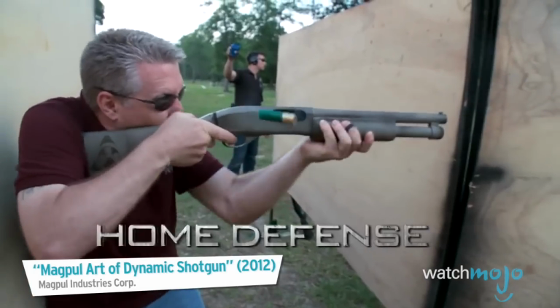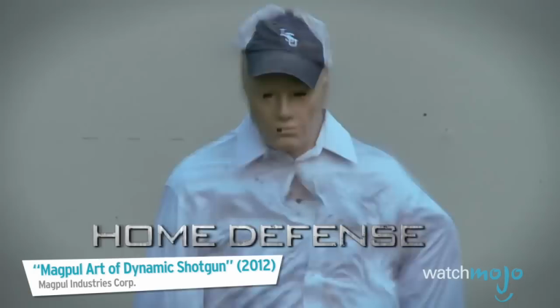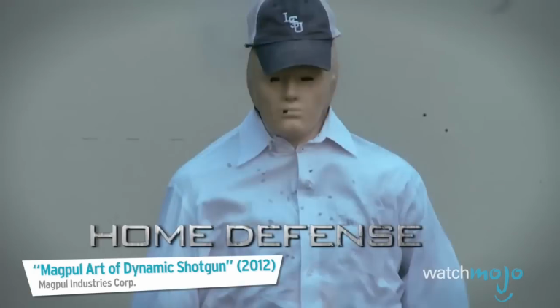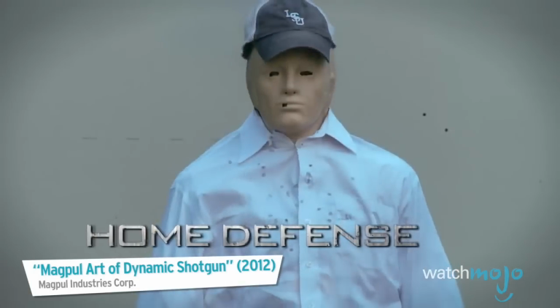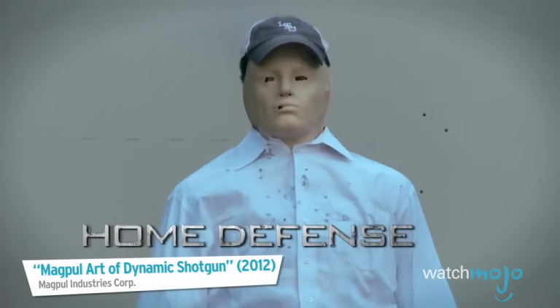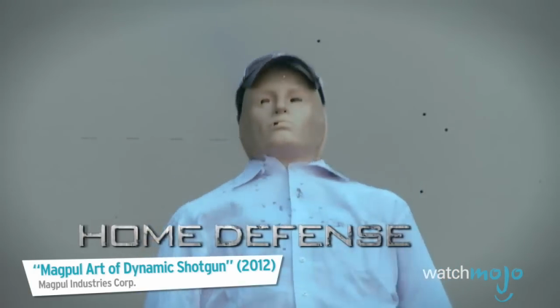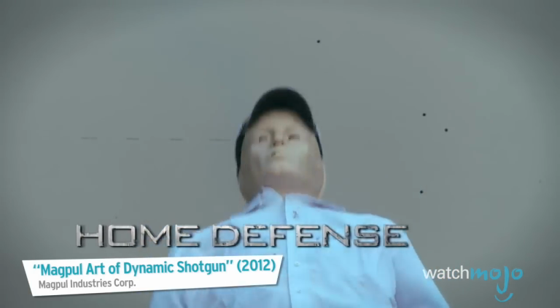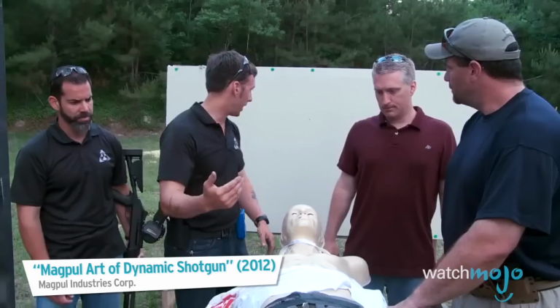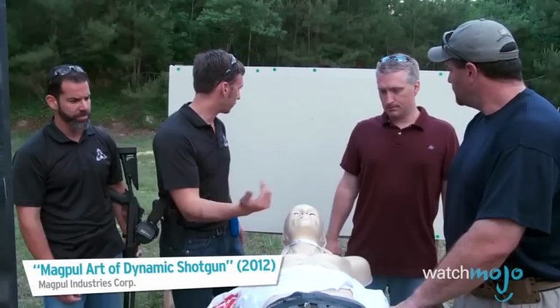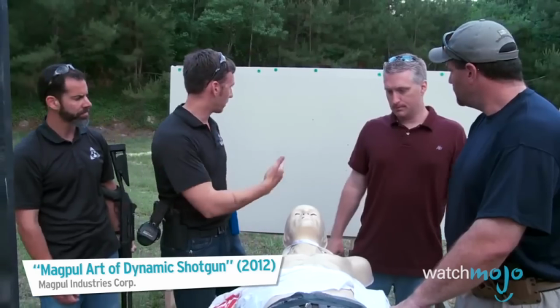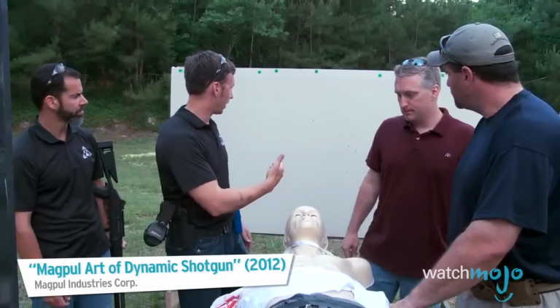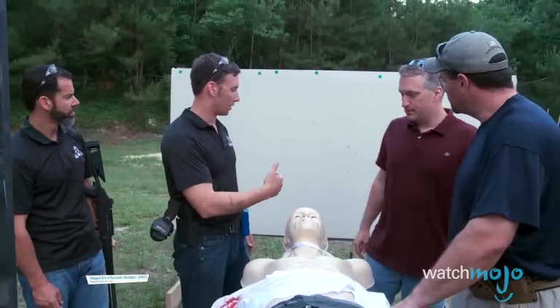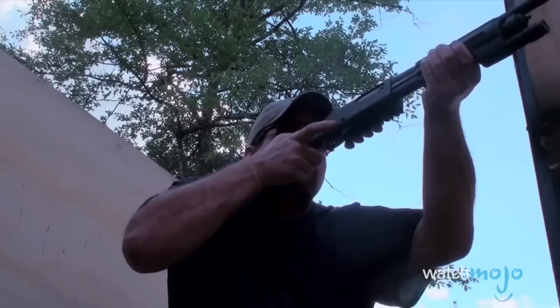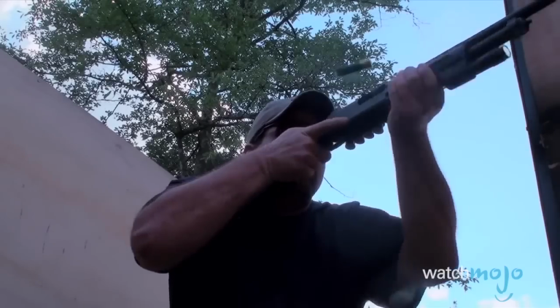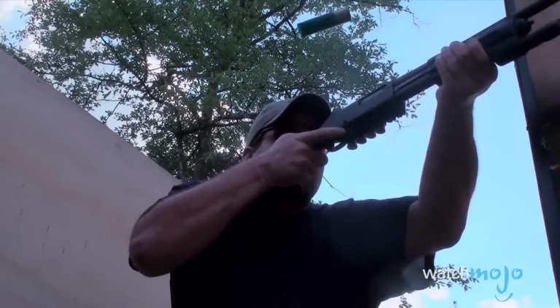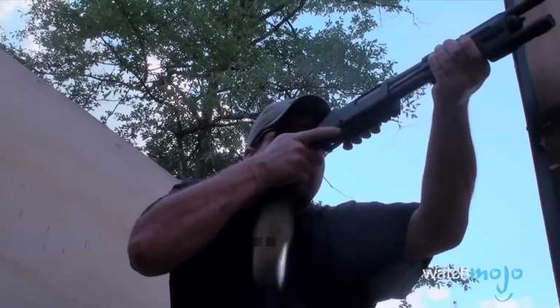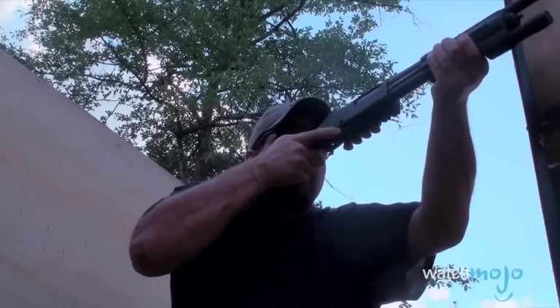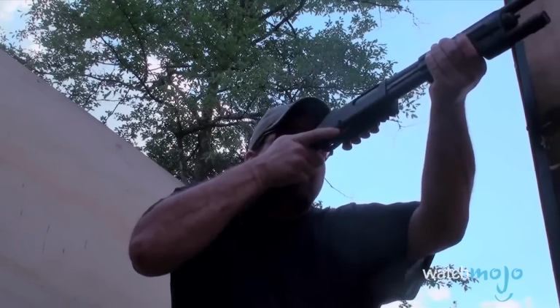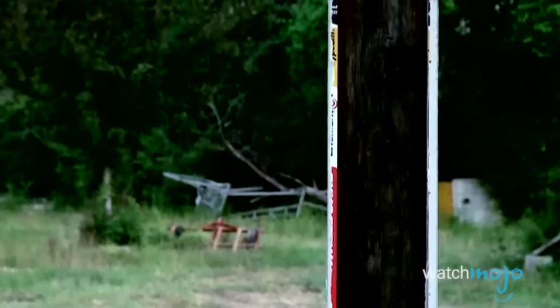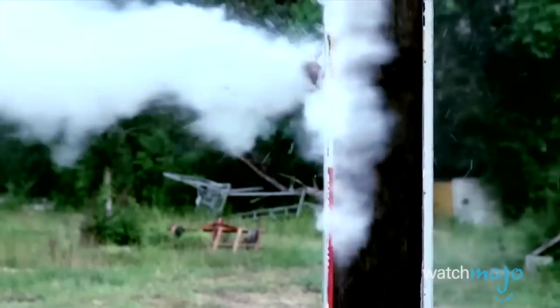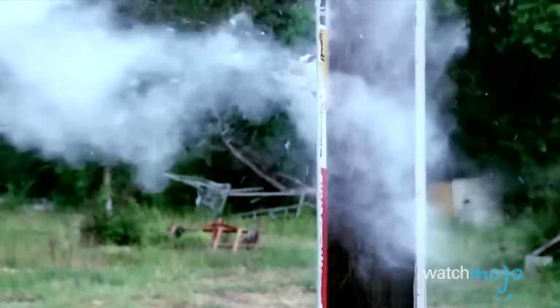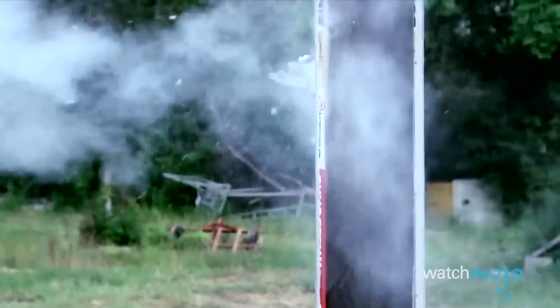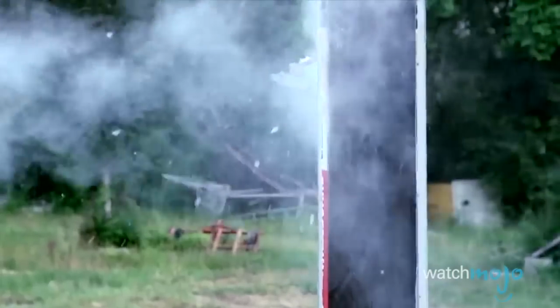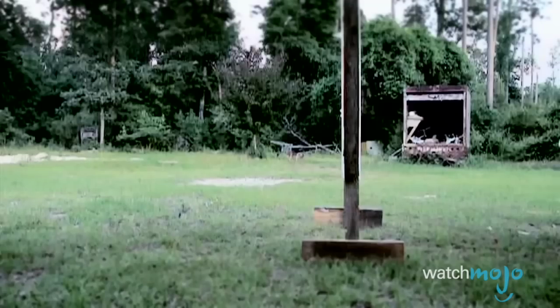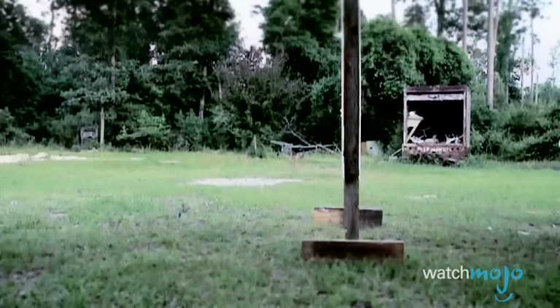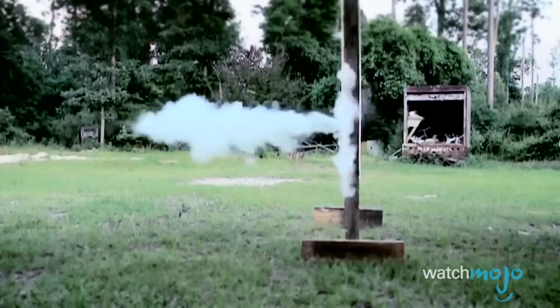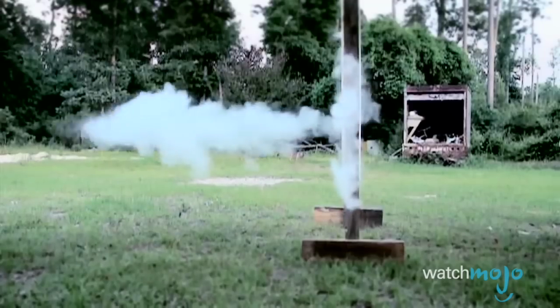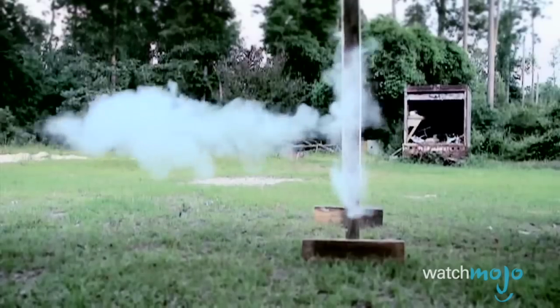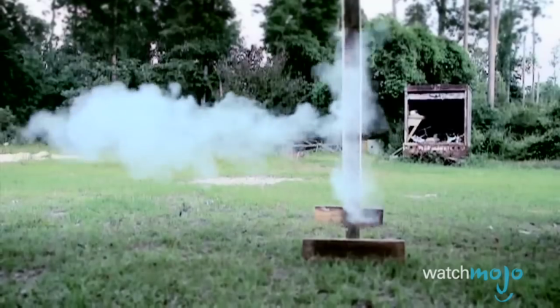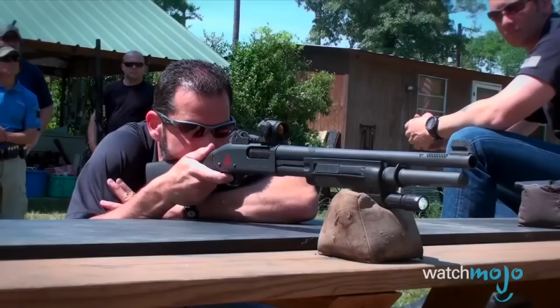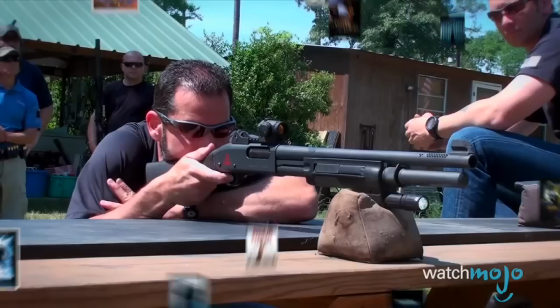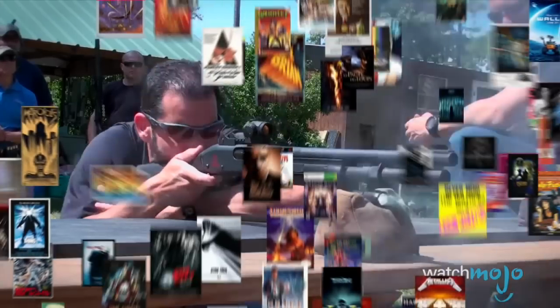If you miss a shot with that gun, the amount of damage that gun can do, you could end up shooting somebody on the other side.